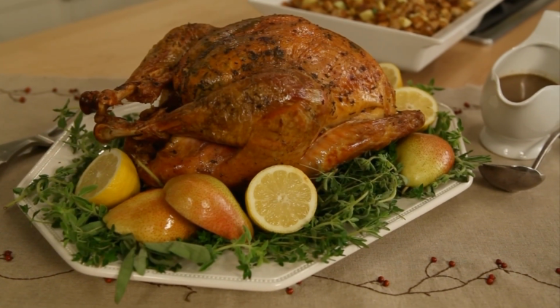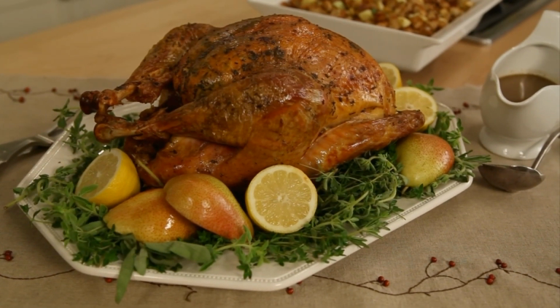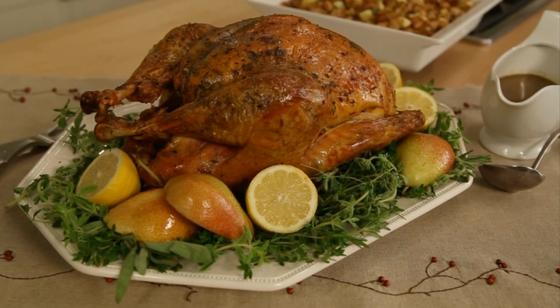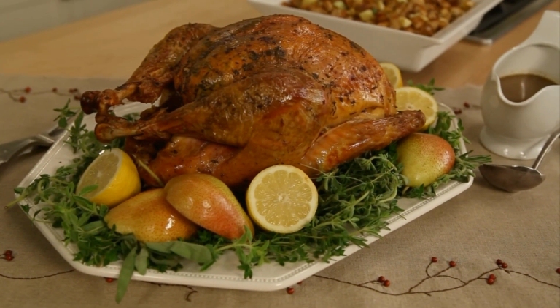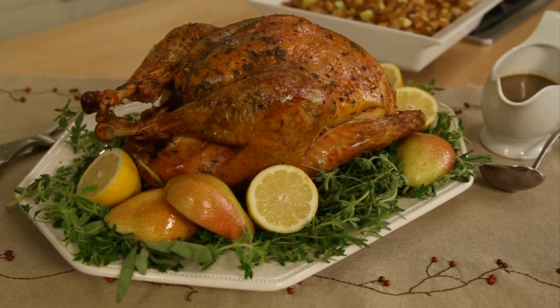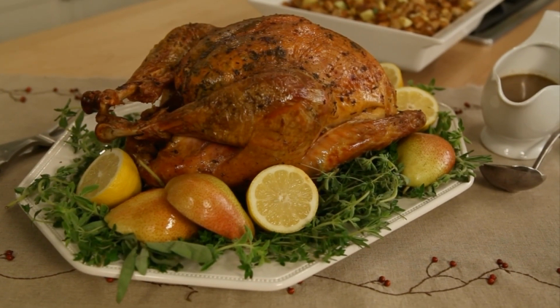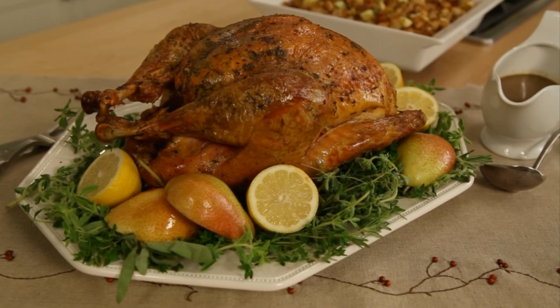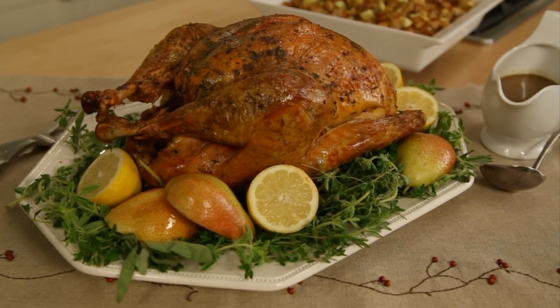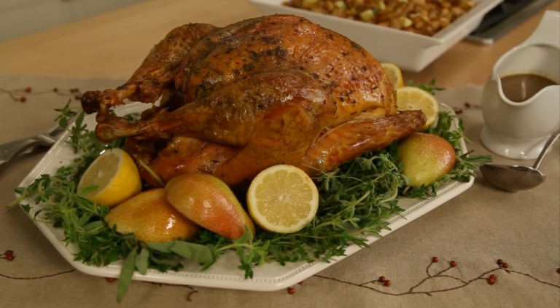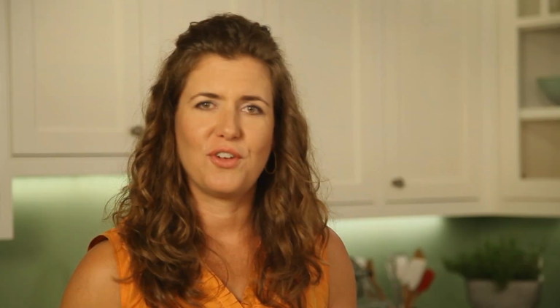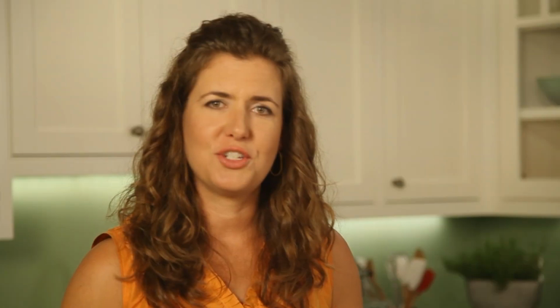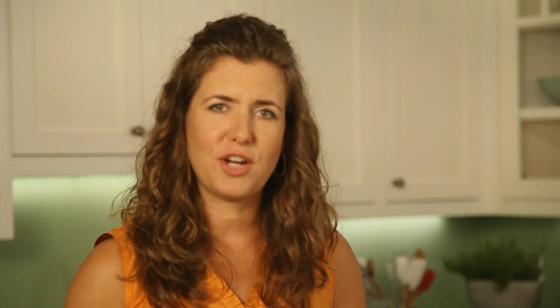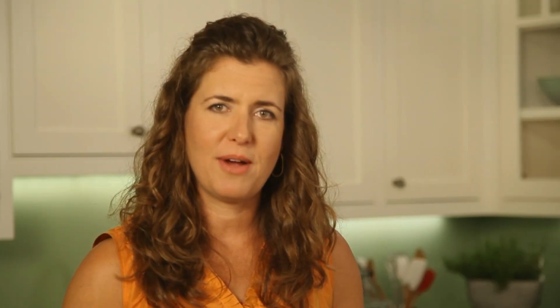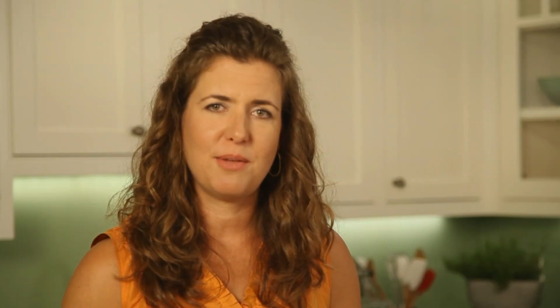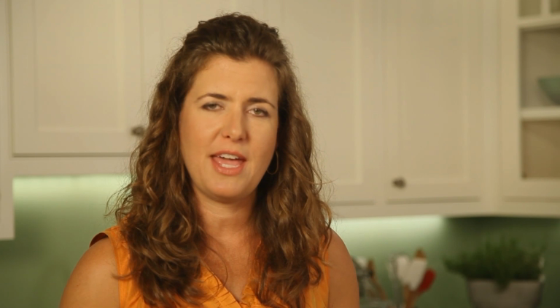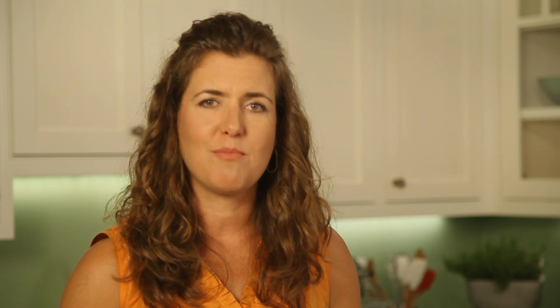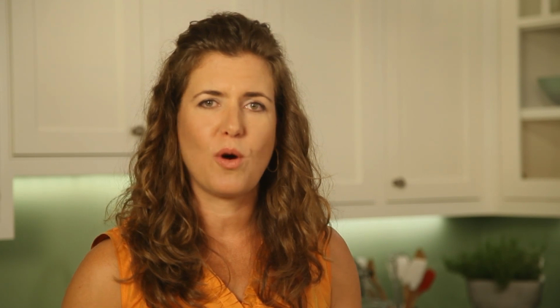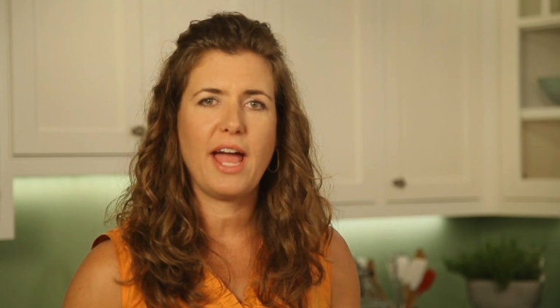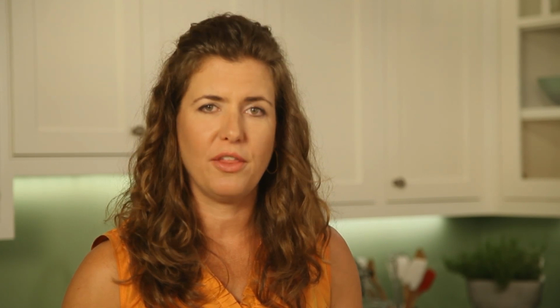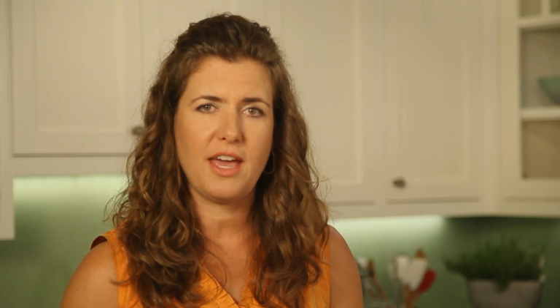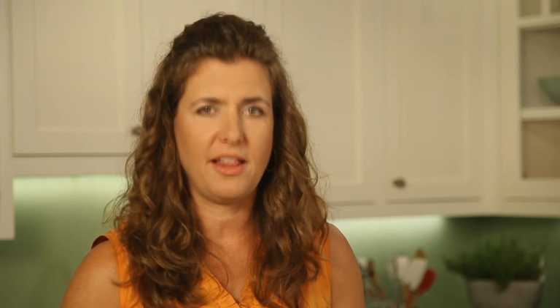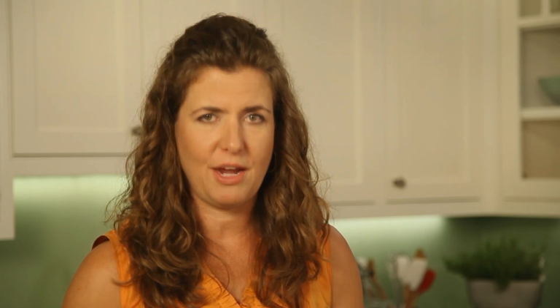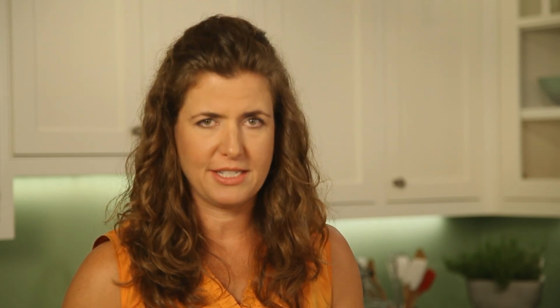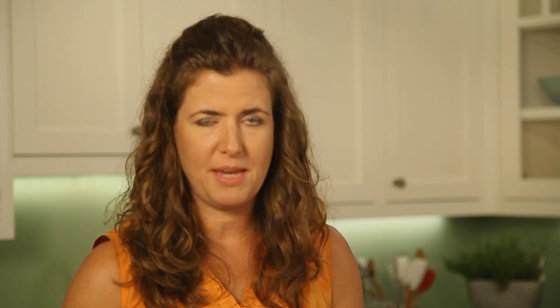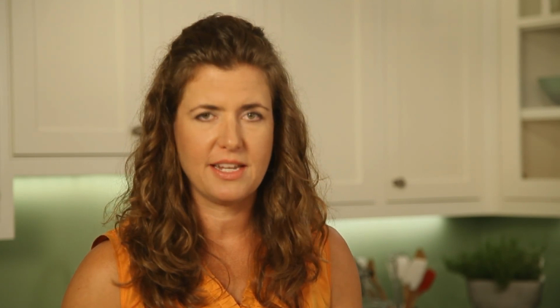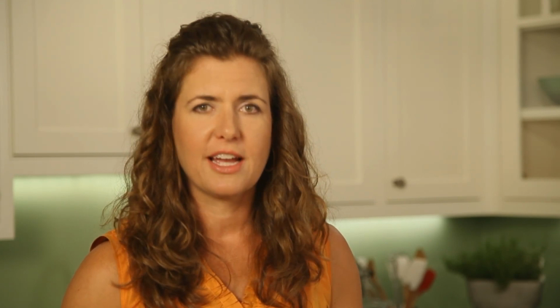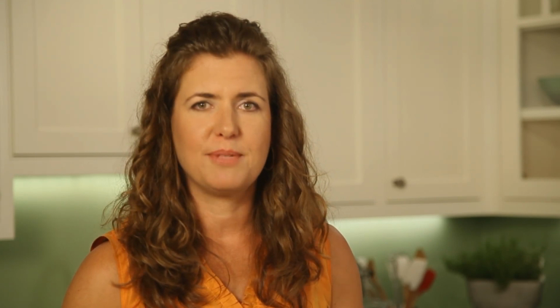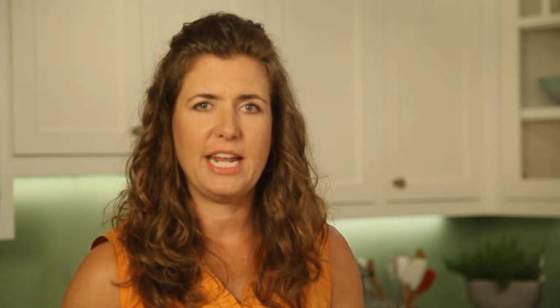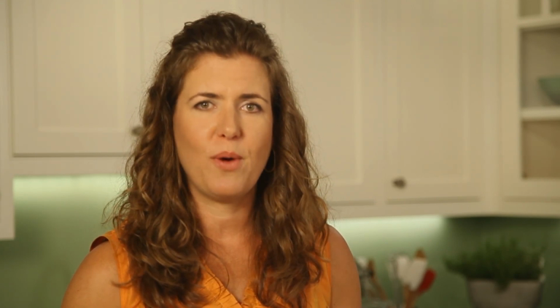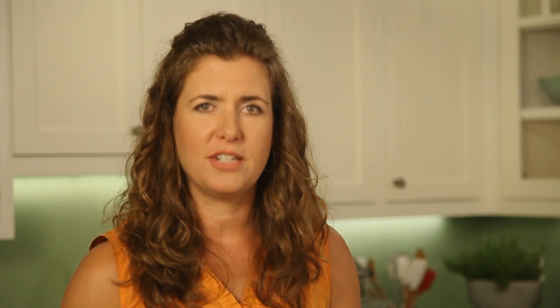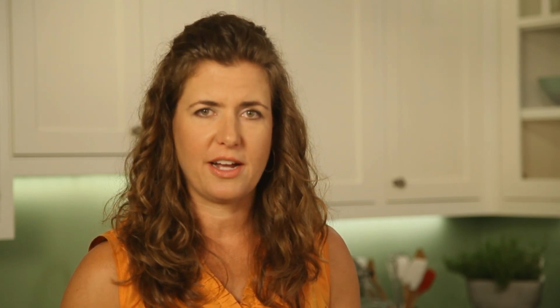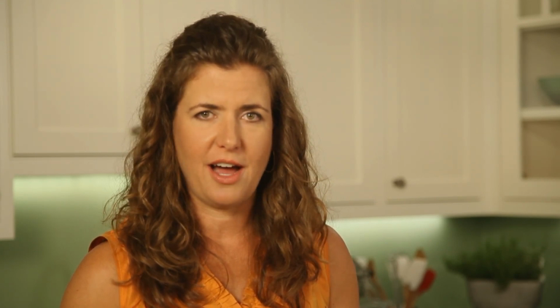Hope you enjoy your Thanksgiving. For this turkey recipe and more healthy holiday recipes, come to EatingWell.com.